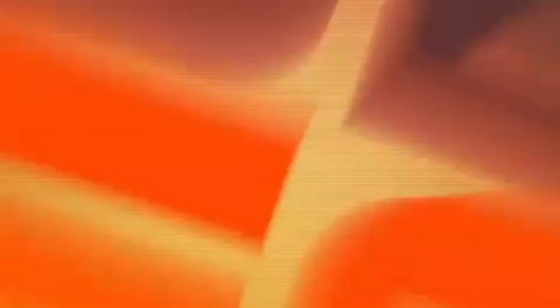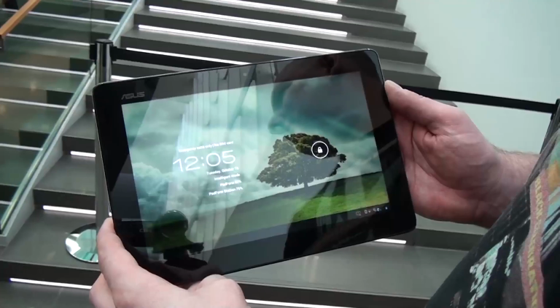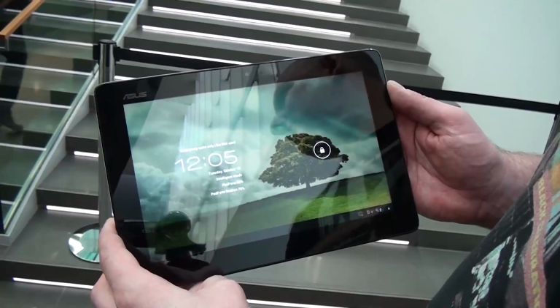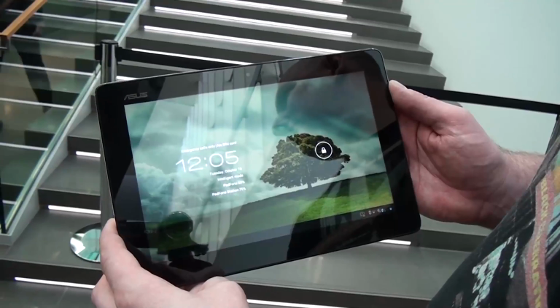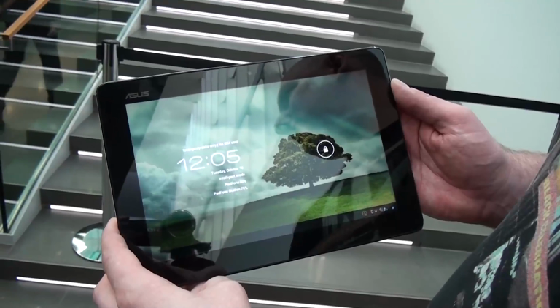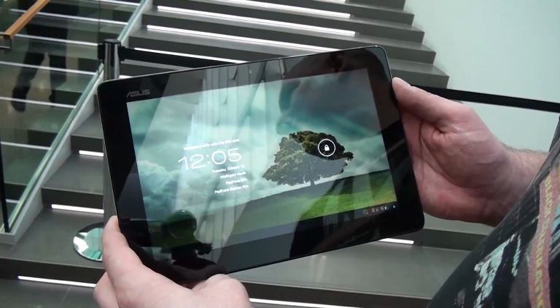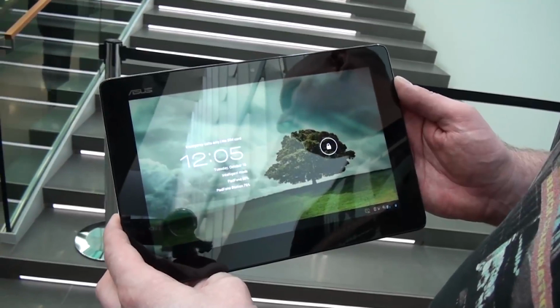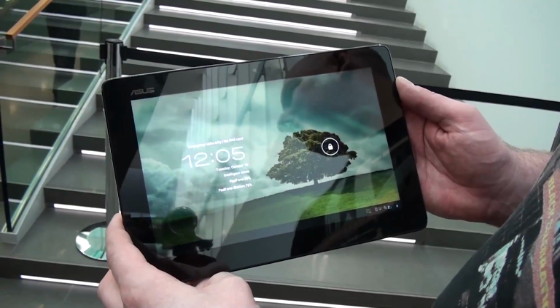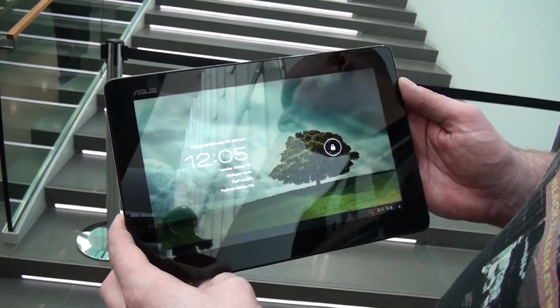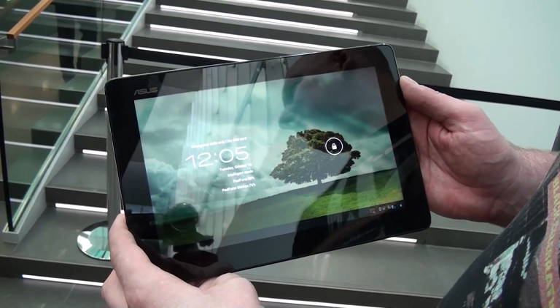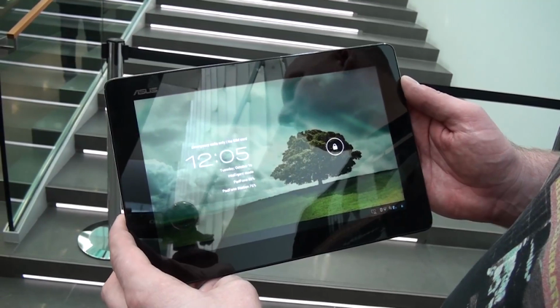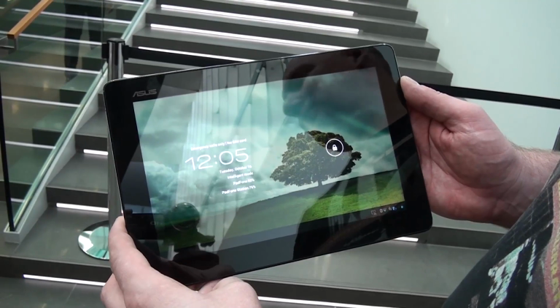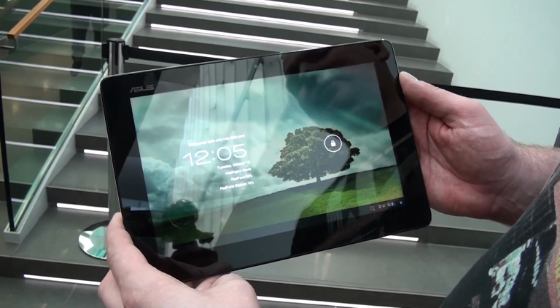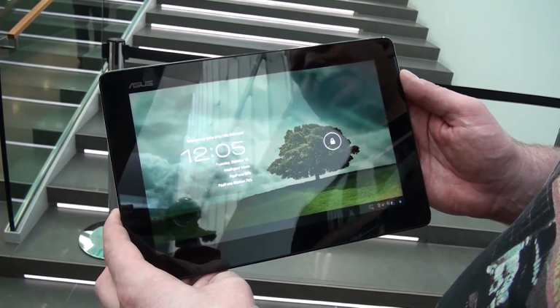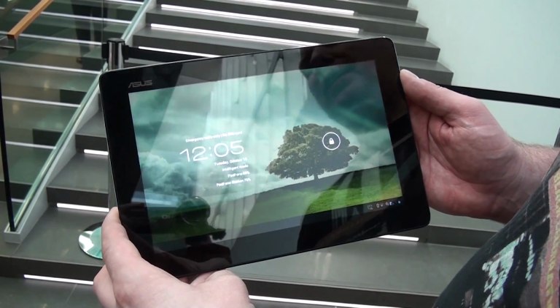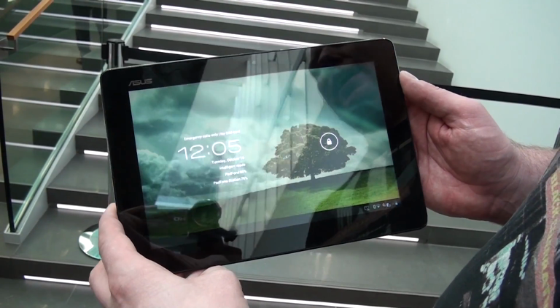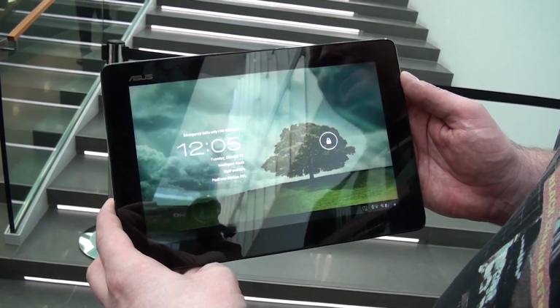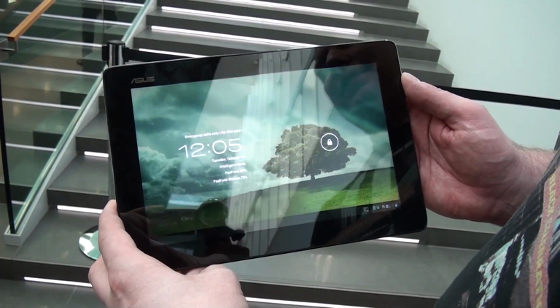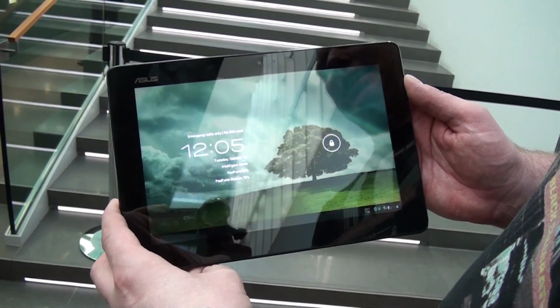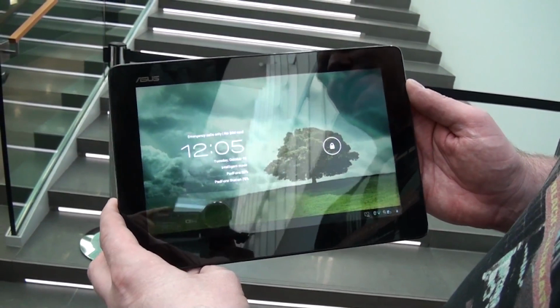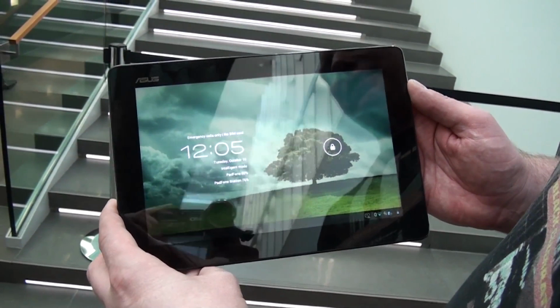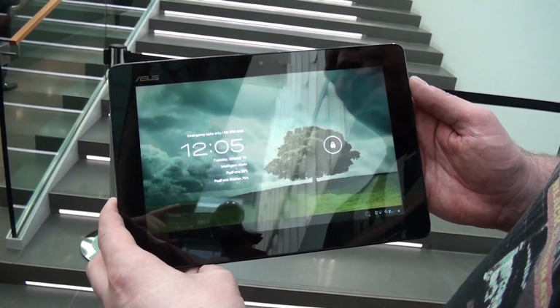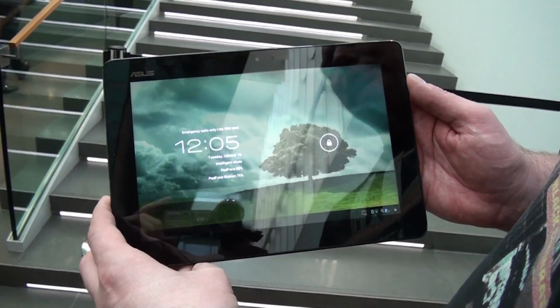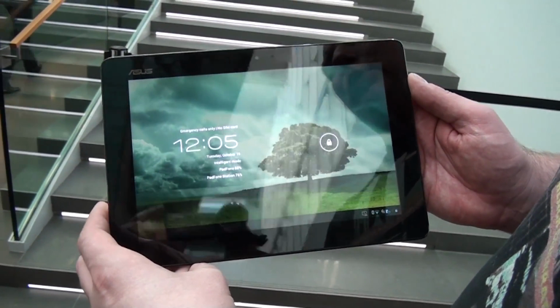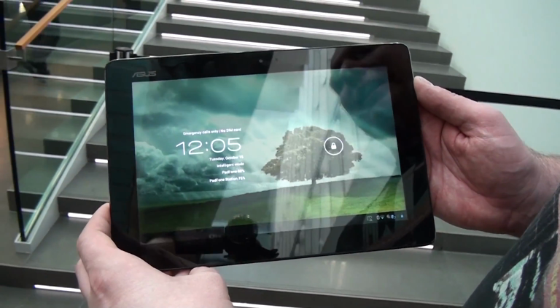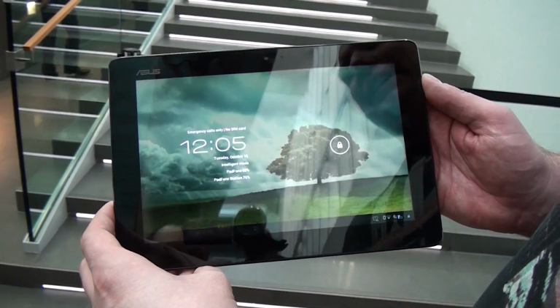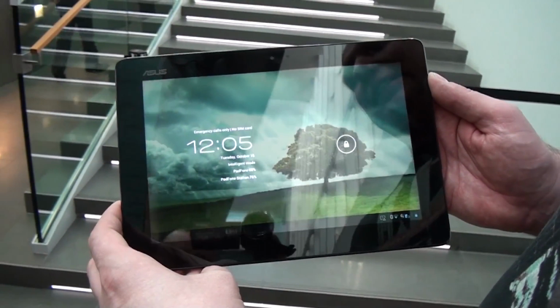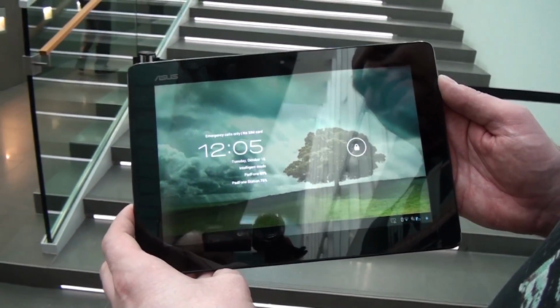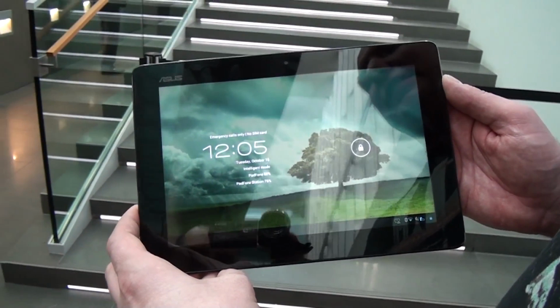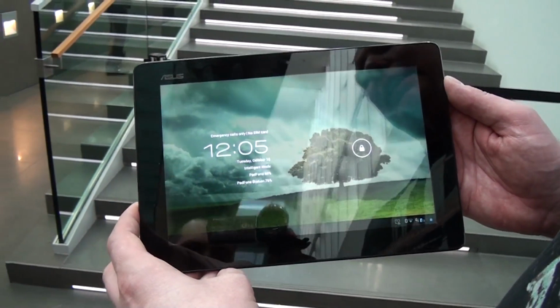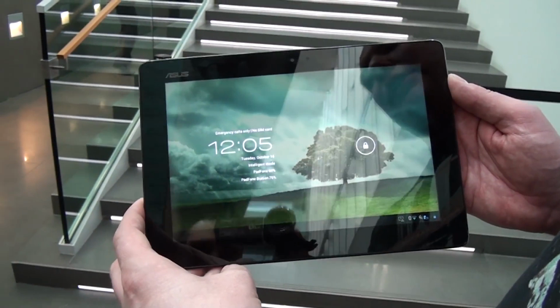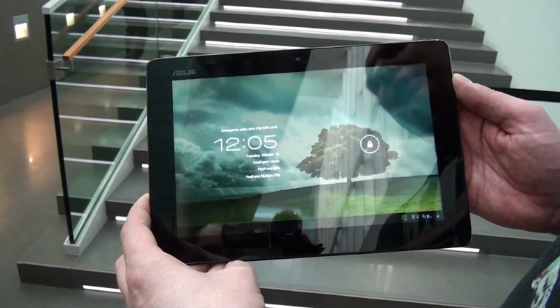Hi, my name is Nicole Scott from Mobile Geeks, and here we have the ASUS Pad Phone 2 in white.